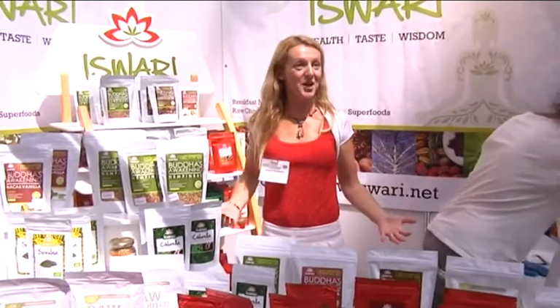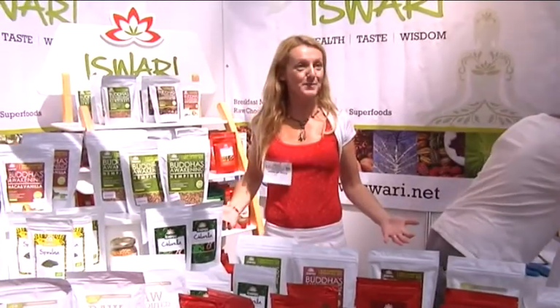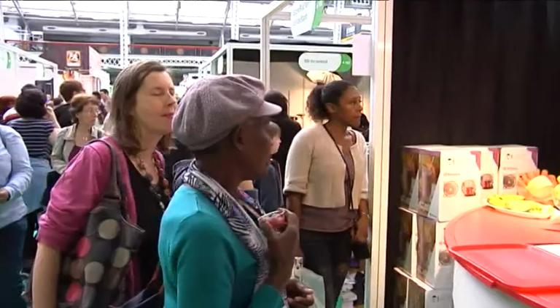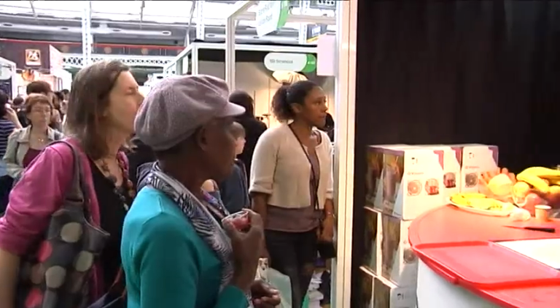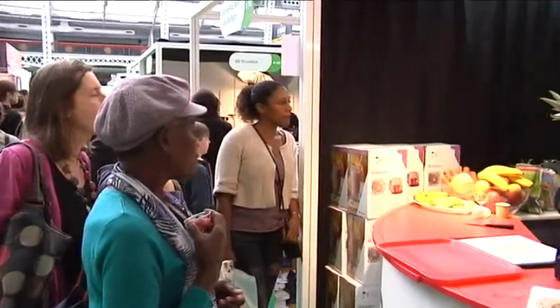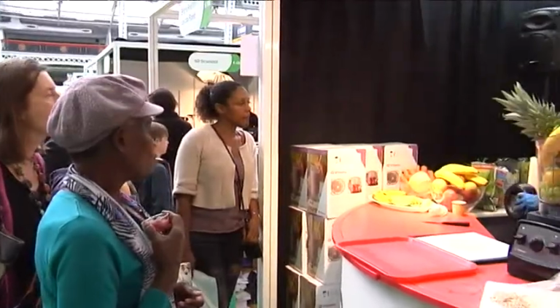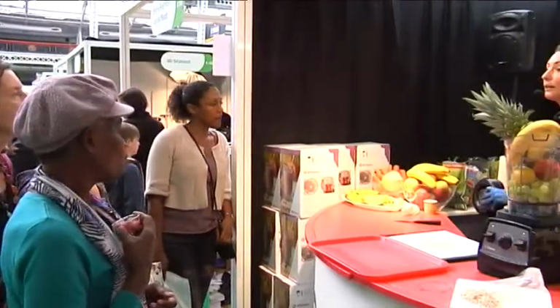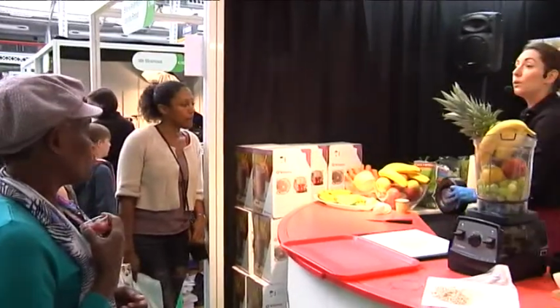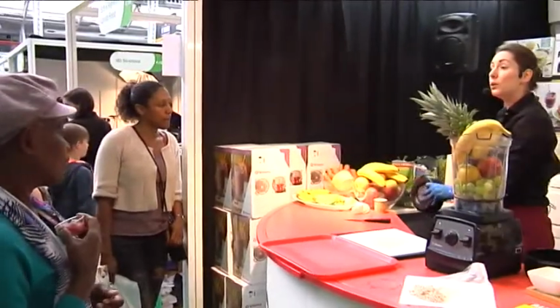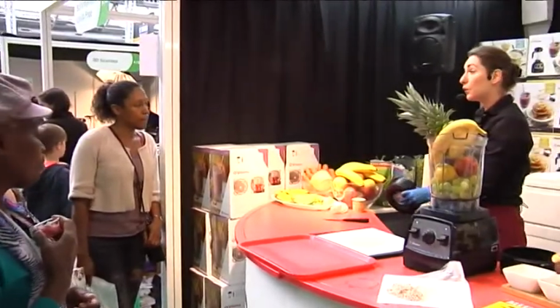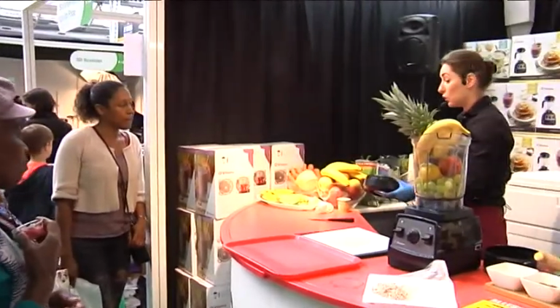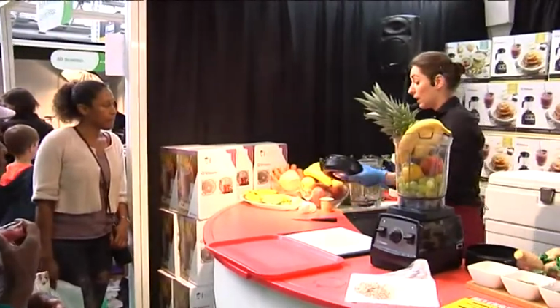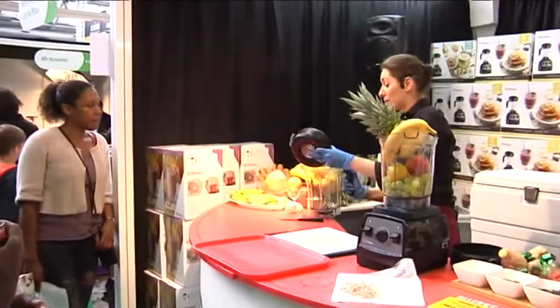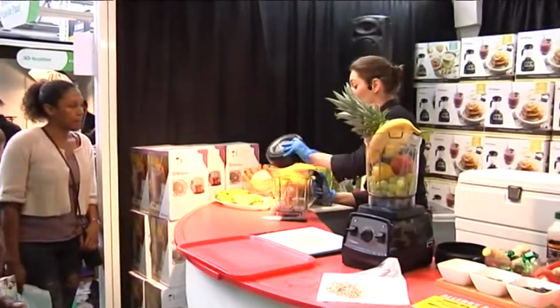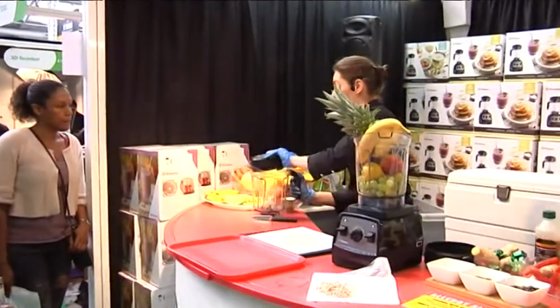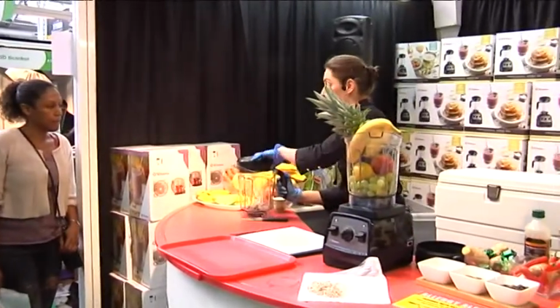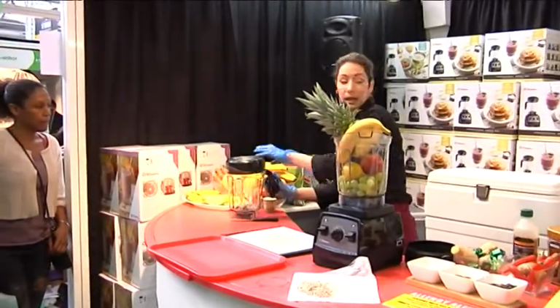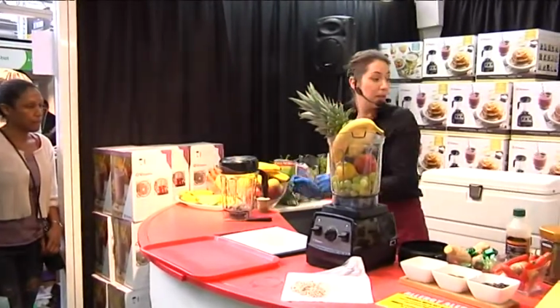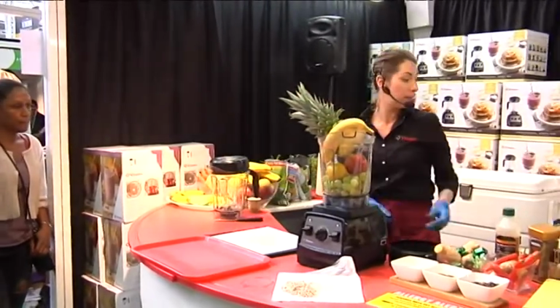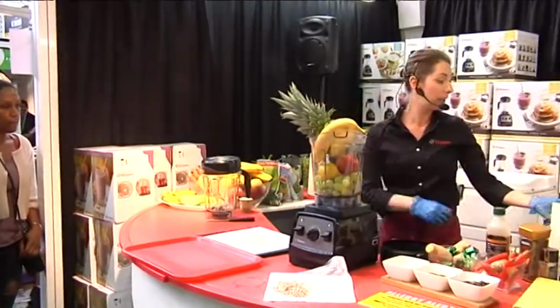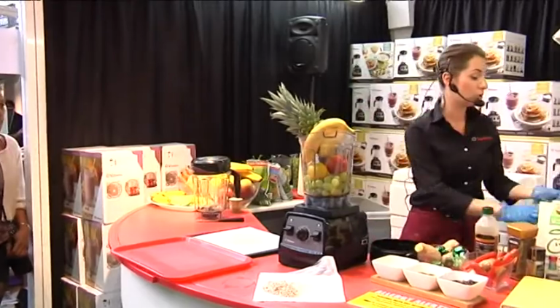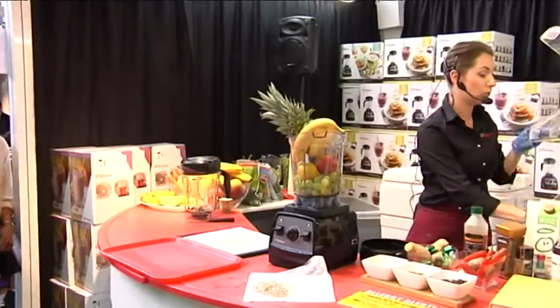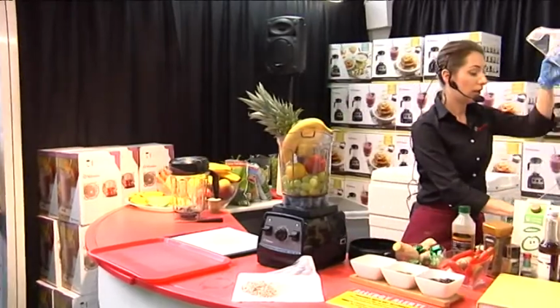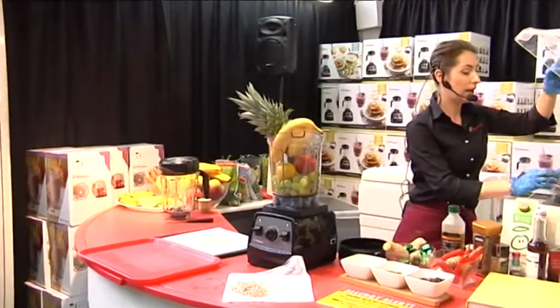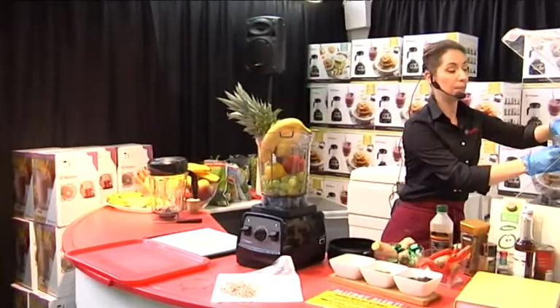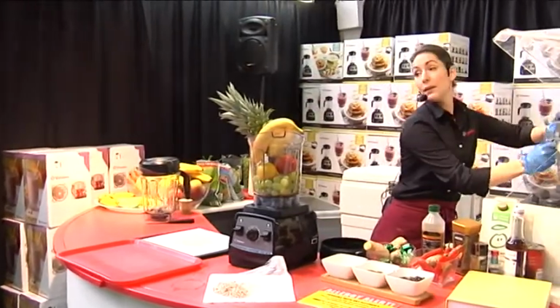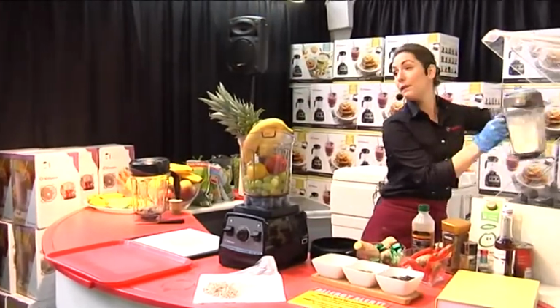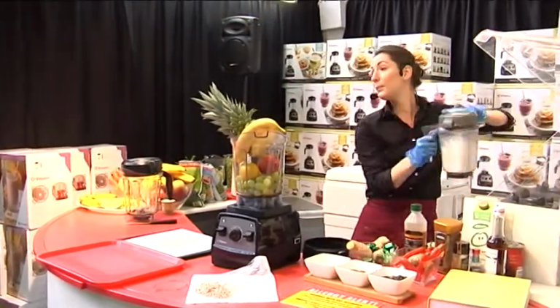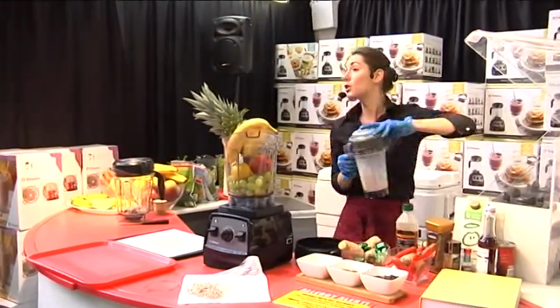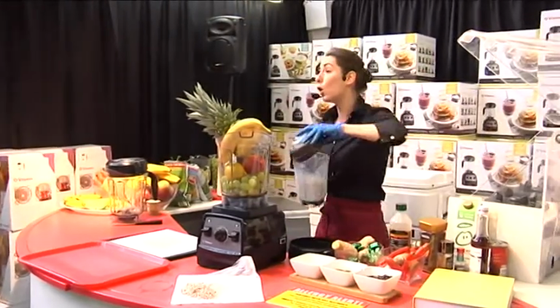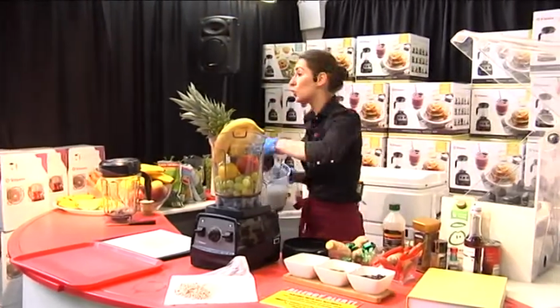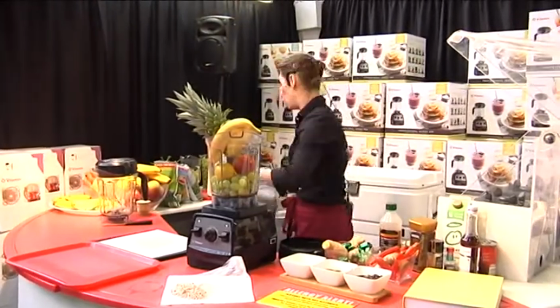I'm going to start by making you a bit of juice like this, and then I'll make you a permanent one seal.